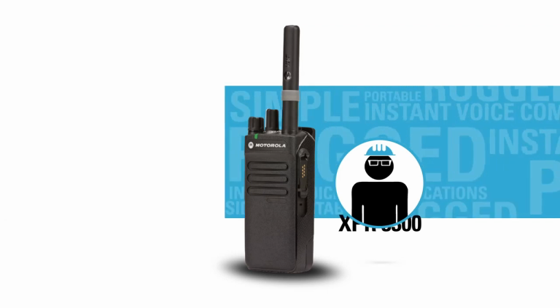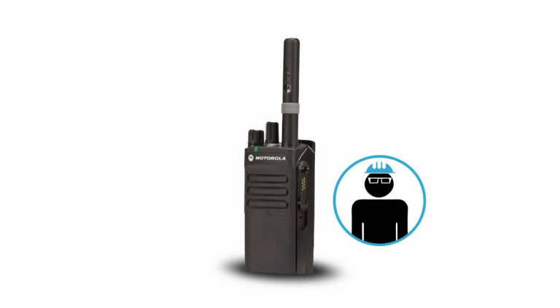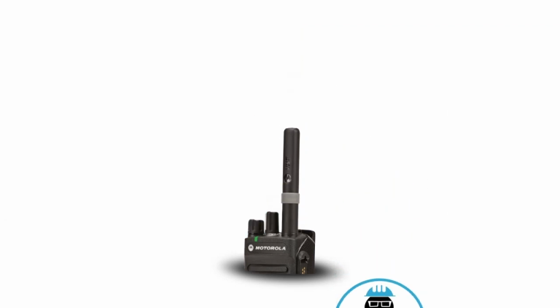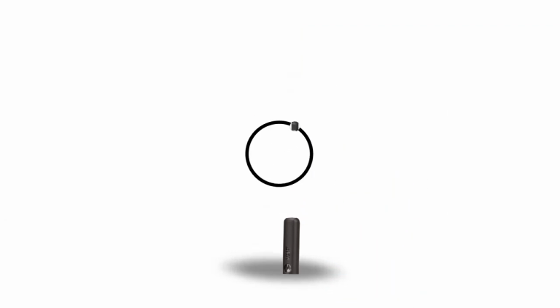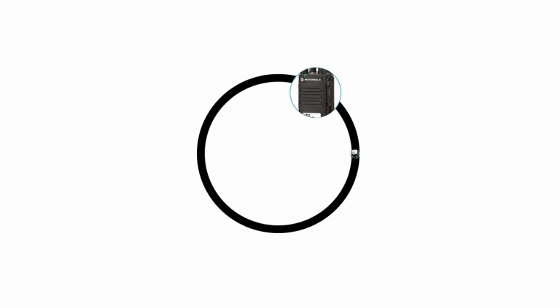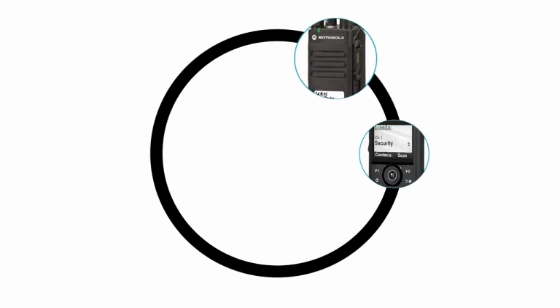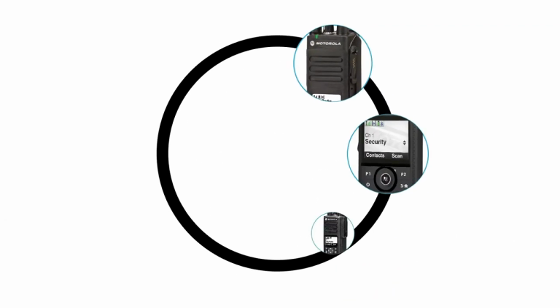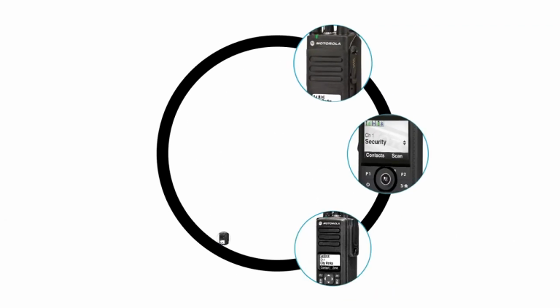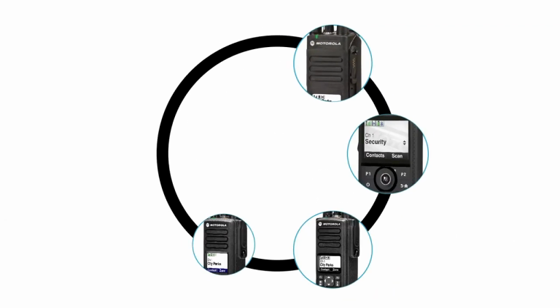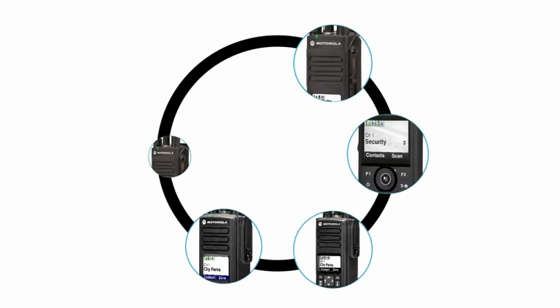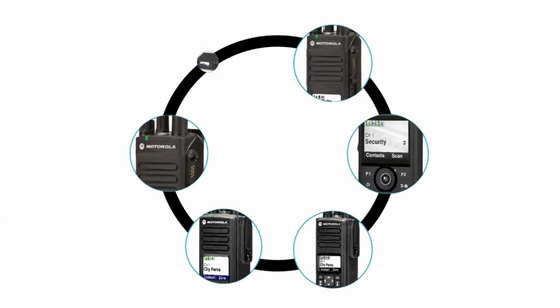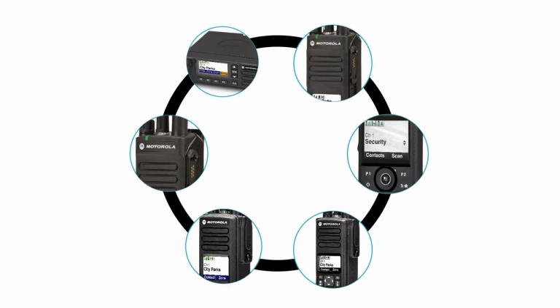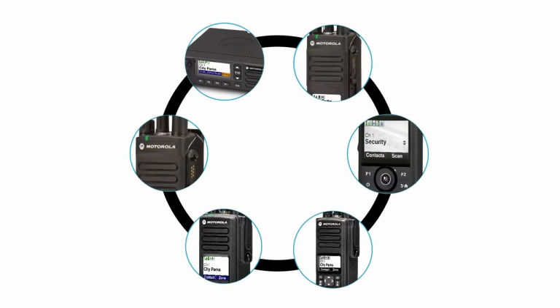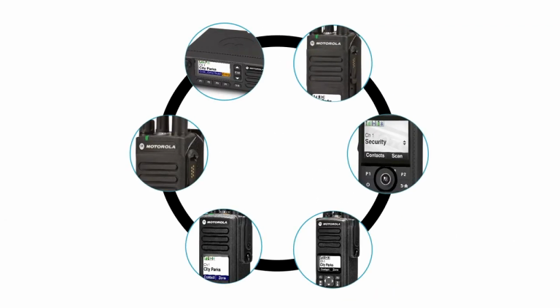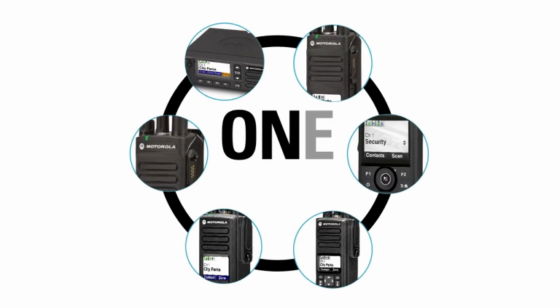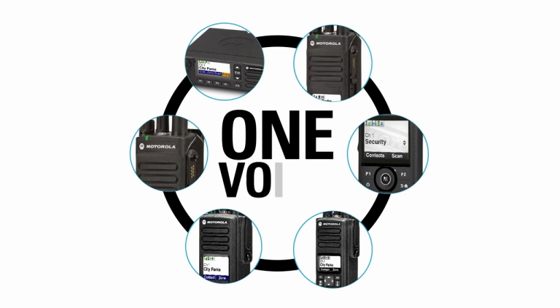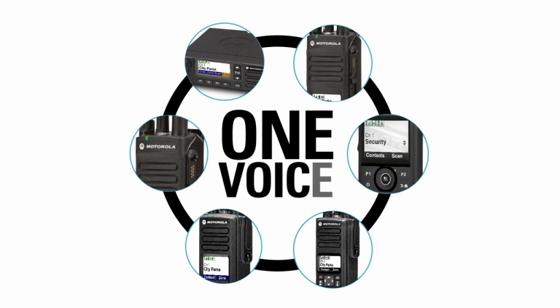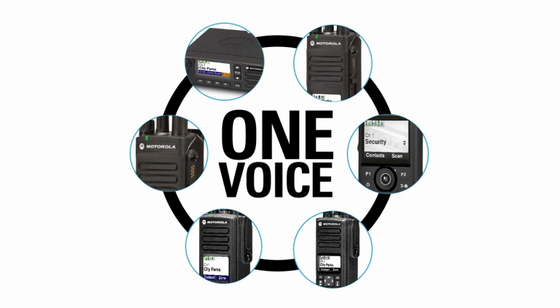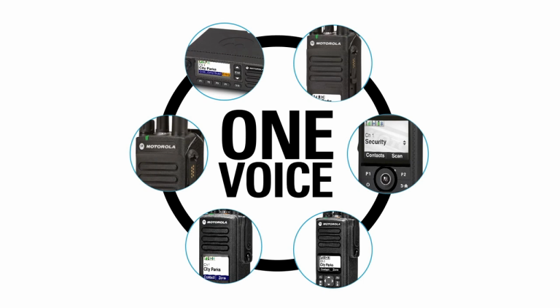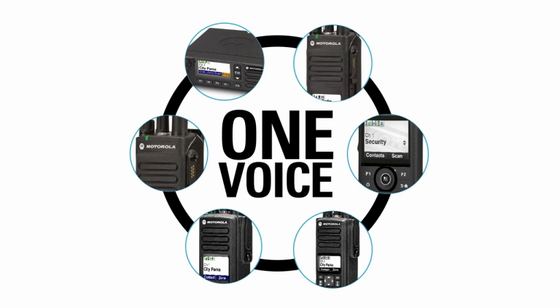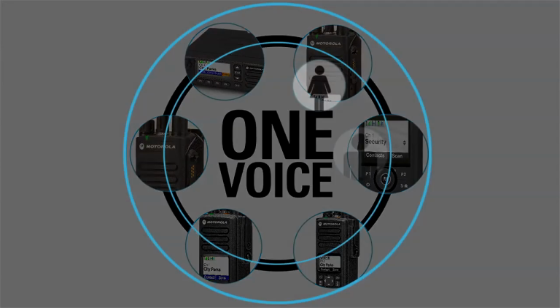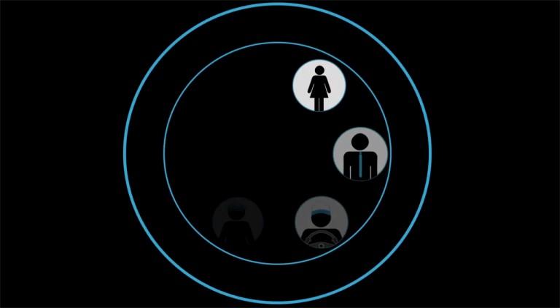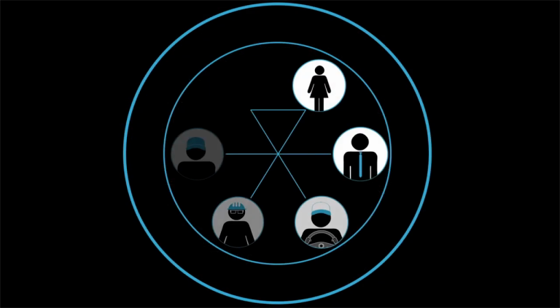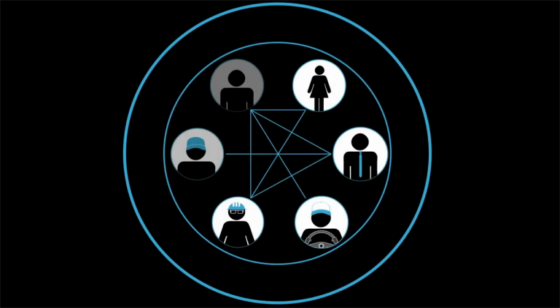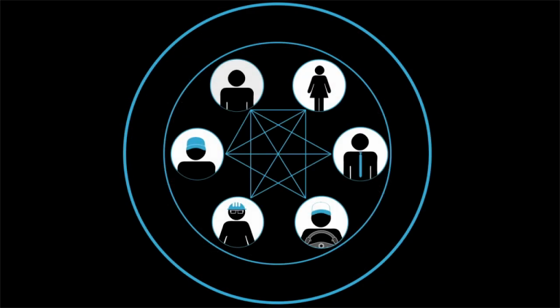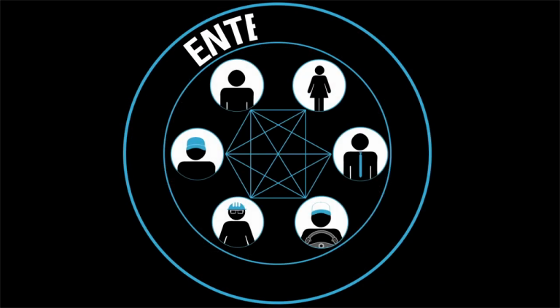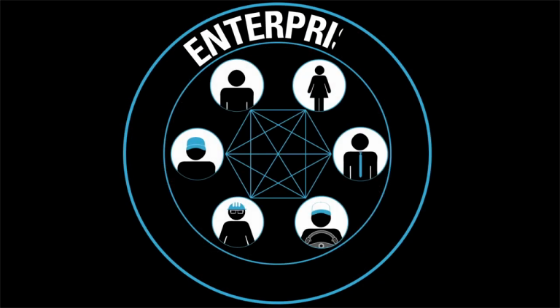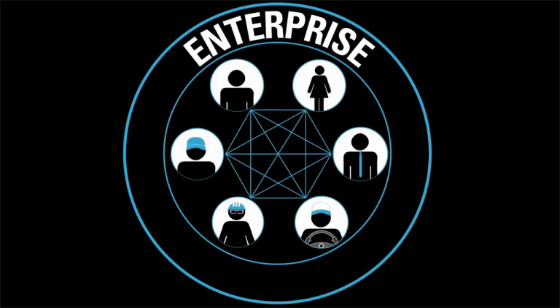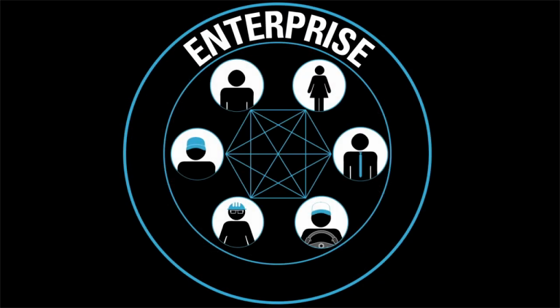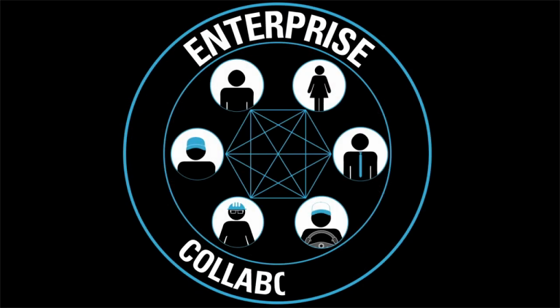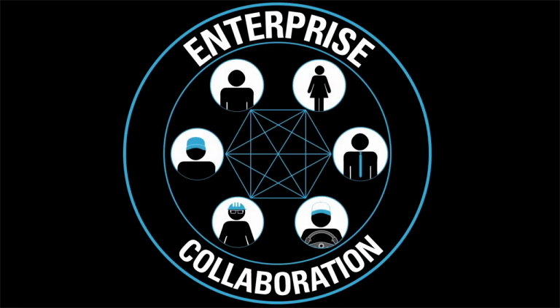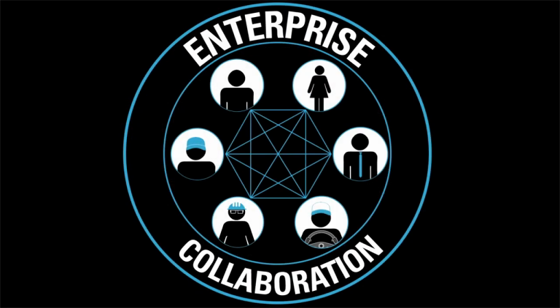Equipped with the right device, team members communicate with one voice, transforming the way your enterprise collaborates.